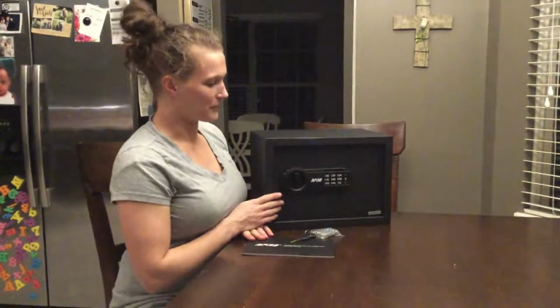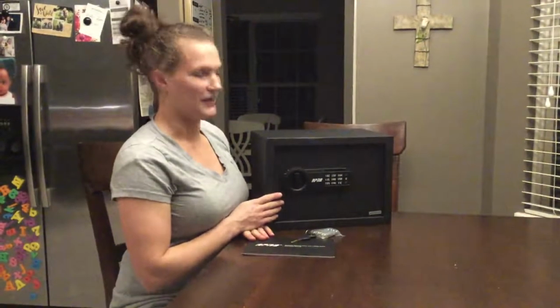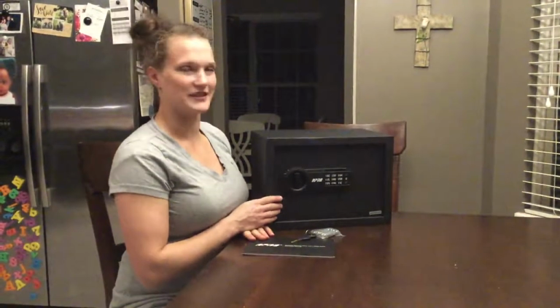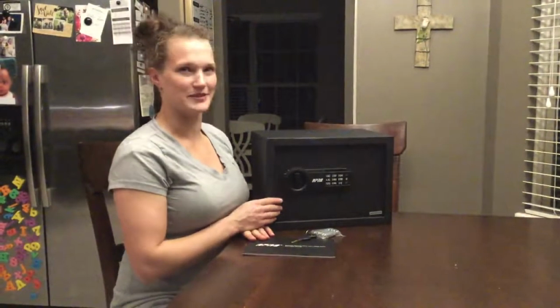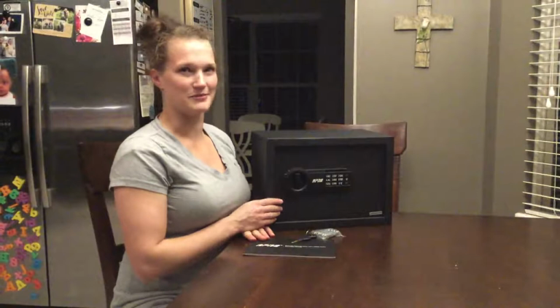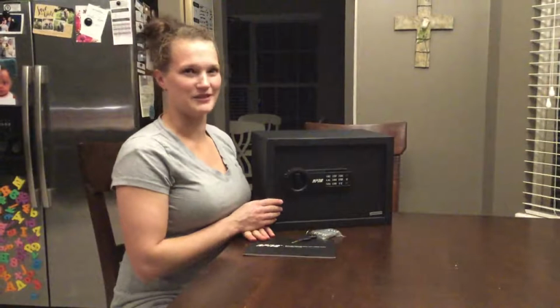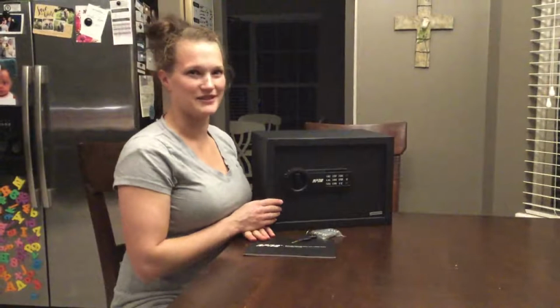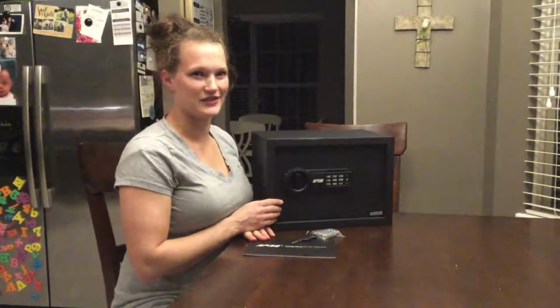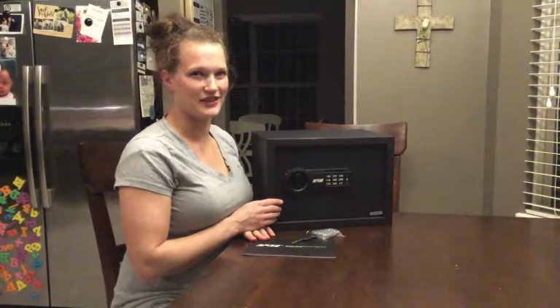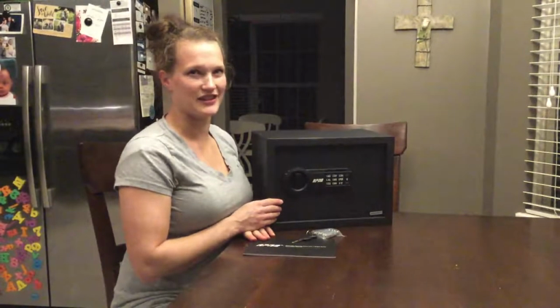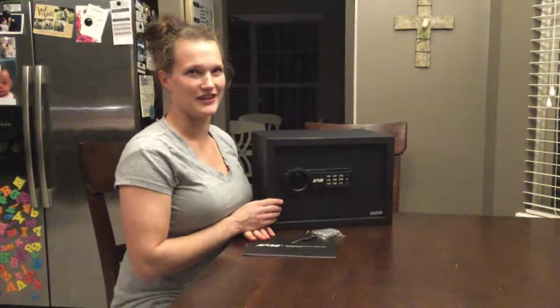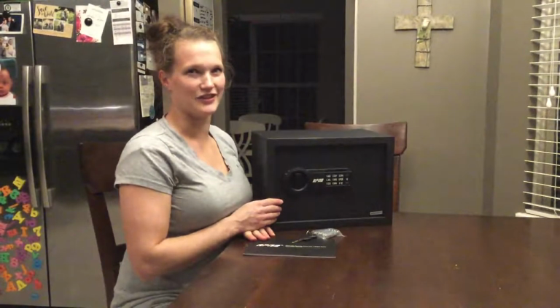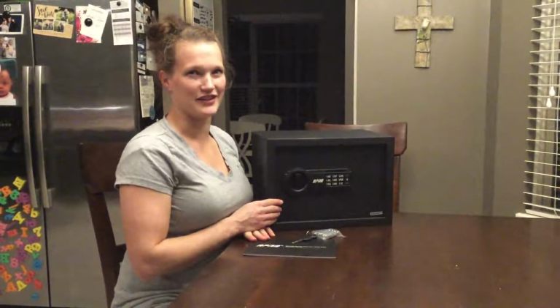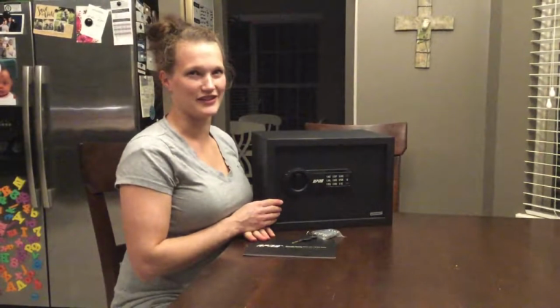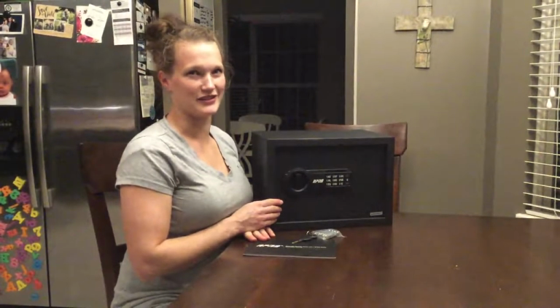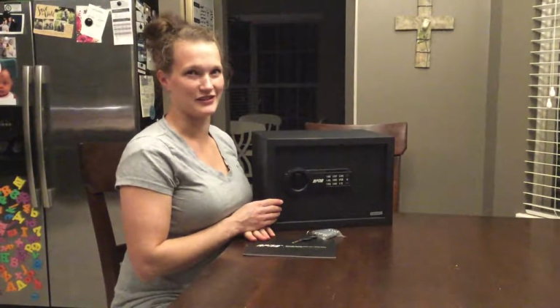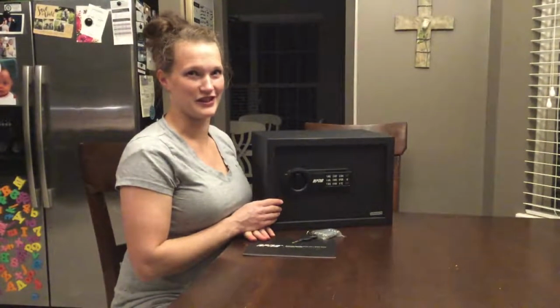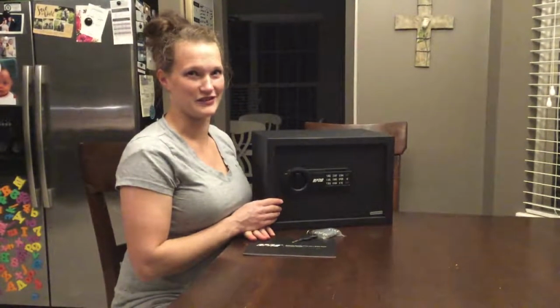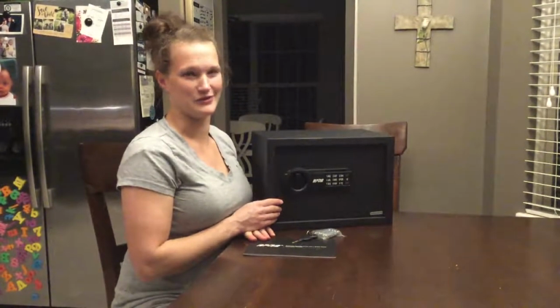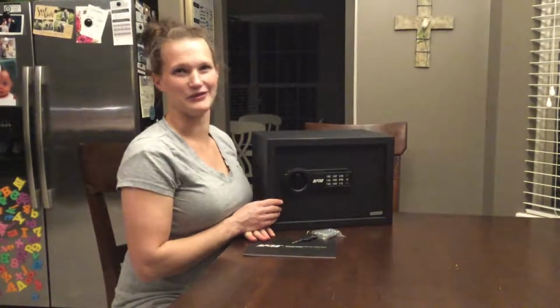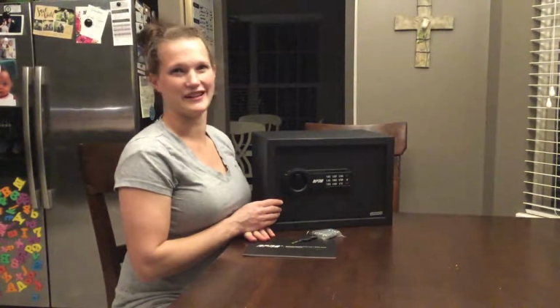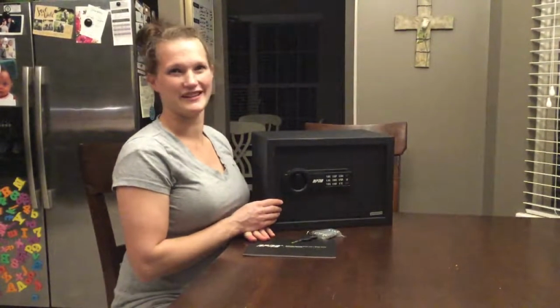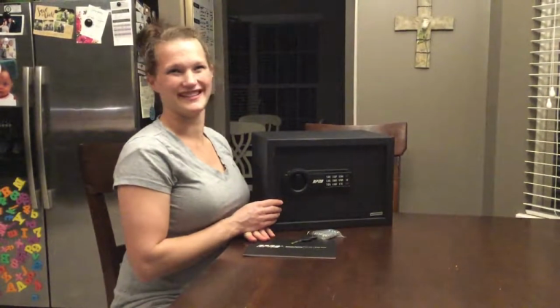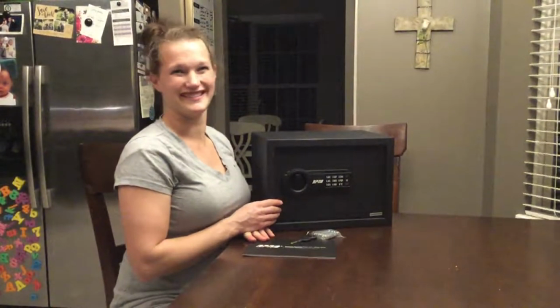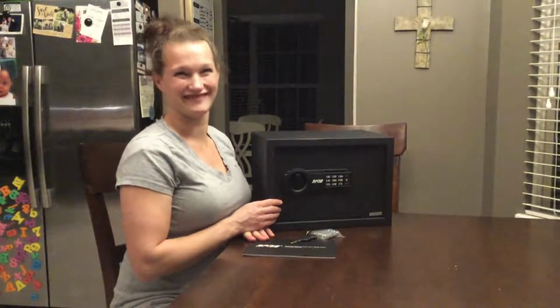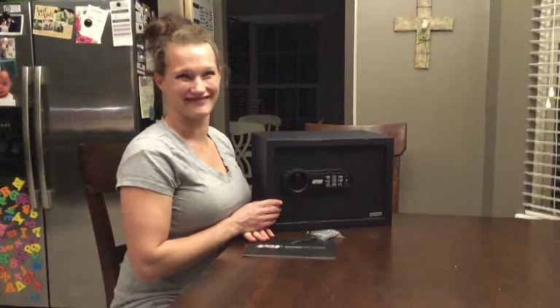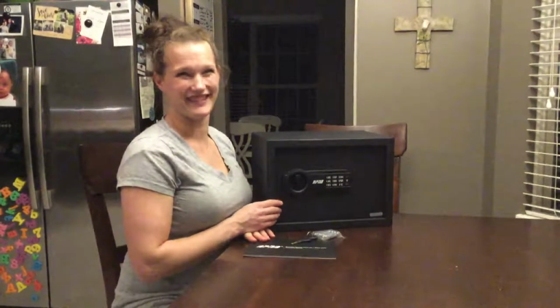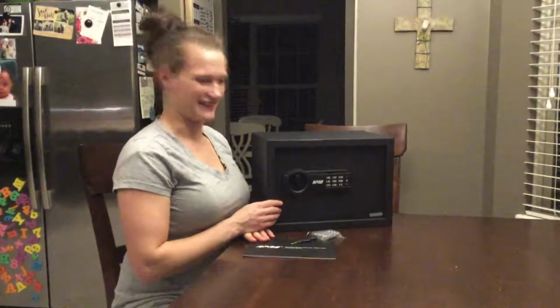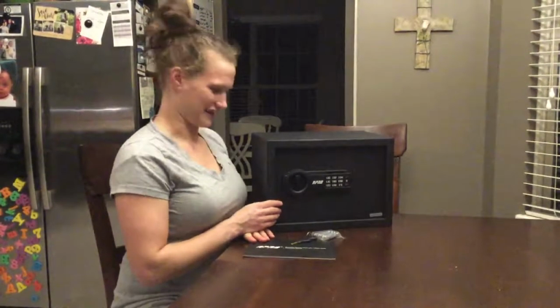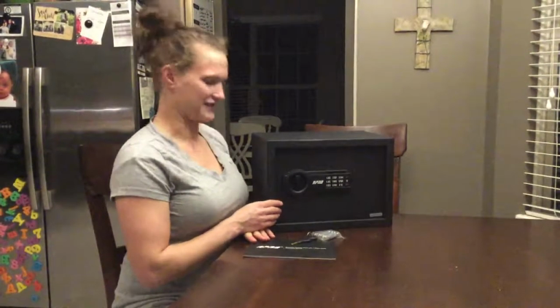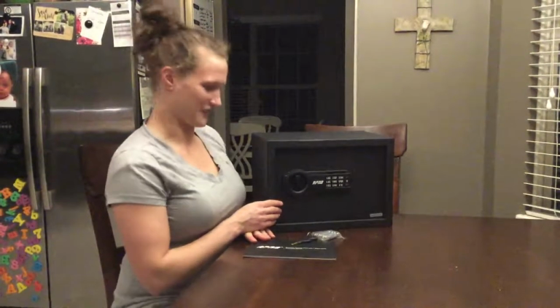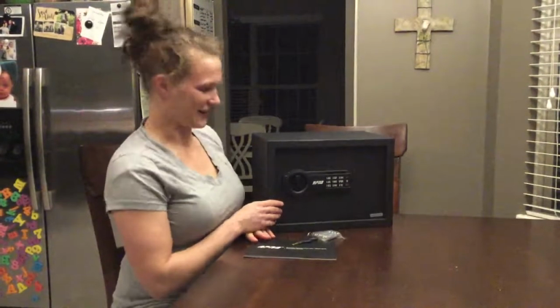My husband is a police officer and I think he'd agree that this is a good safe too — and yes, he does agree.